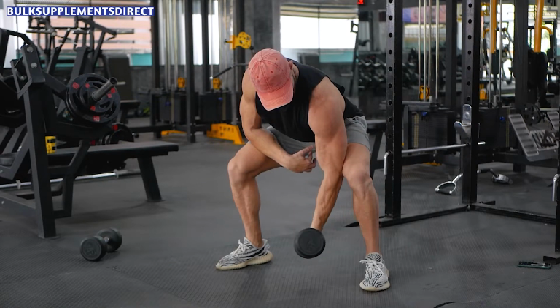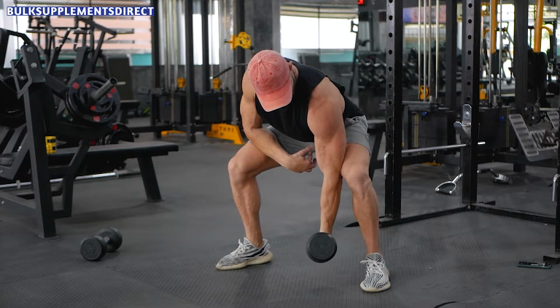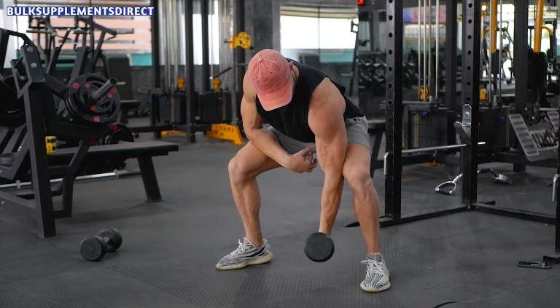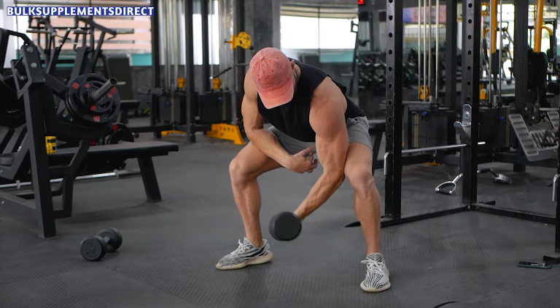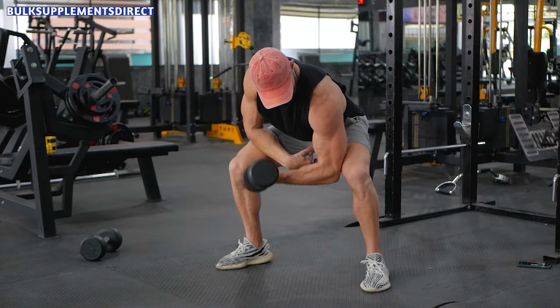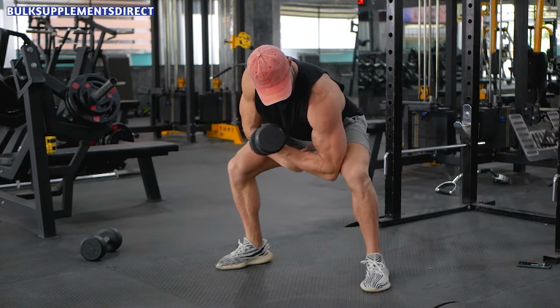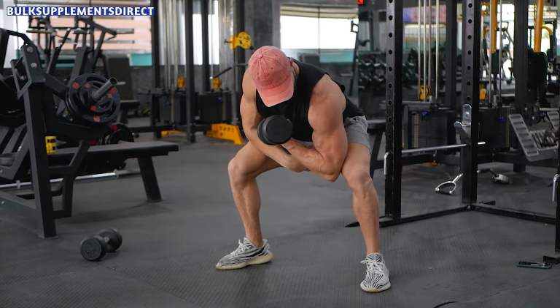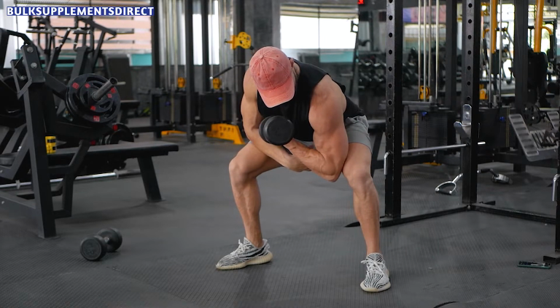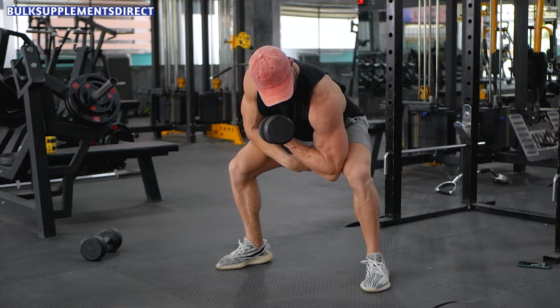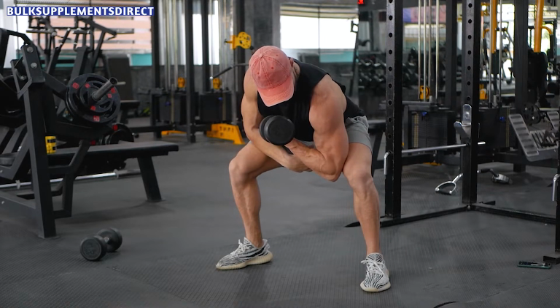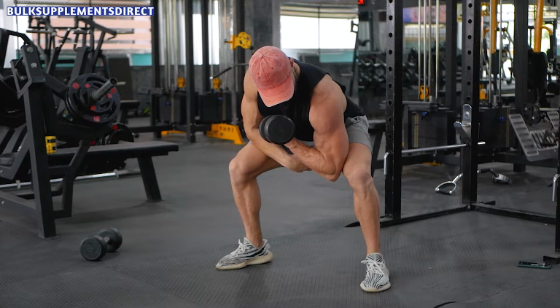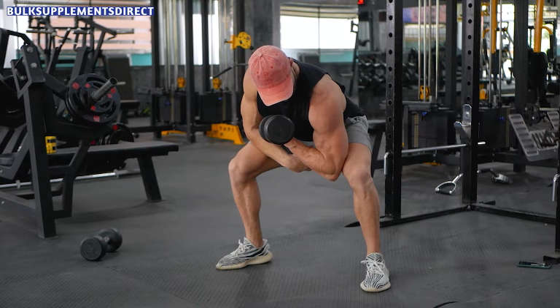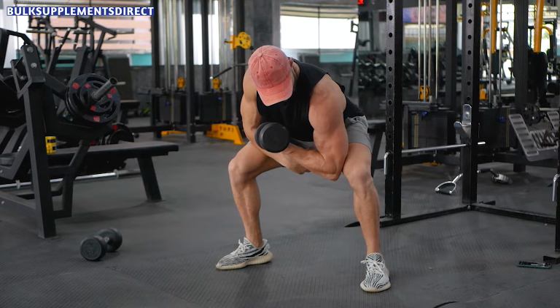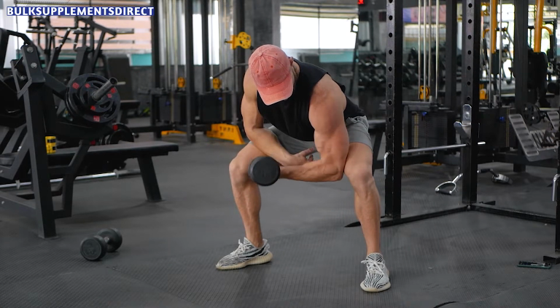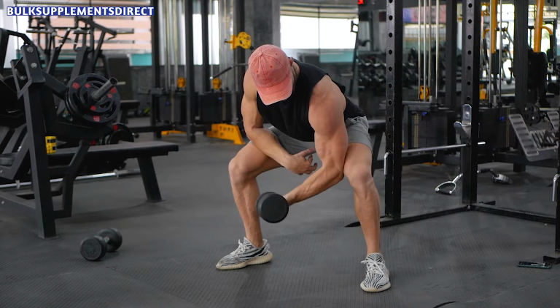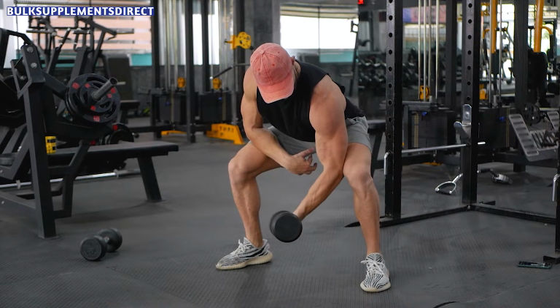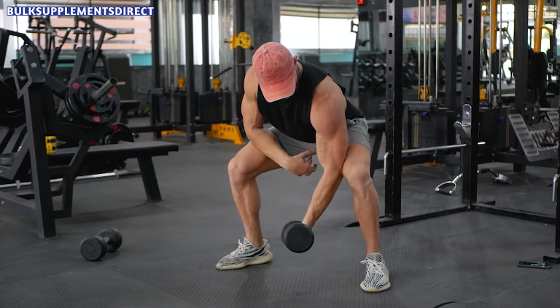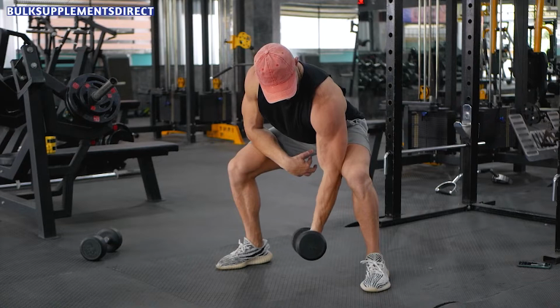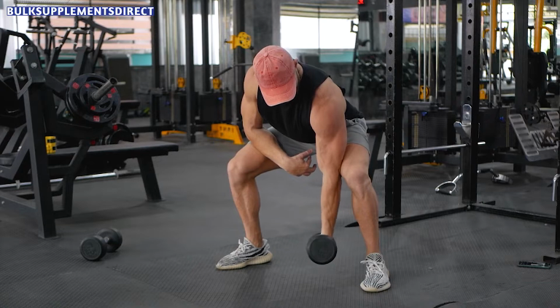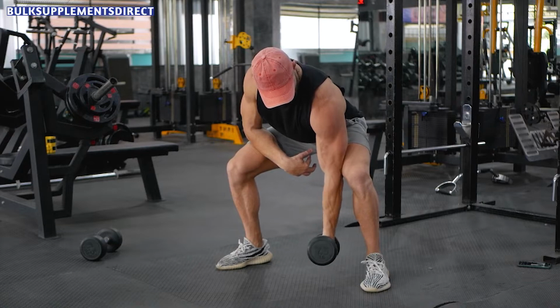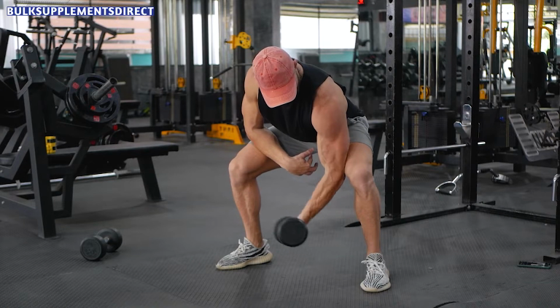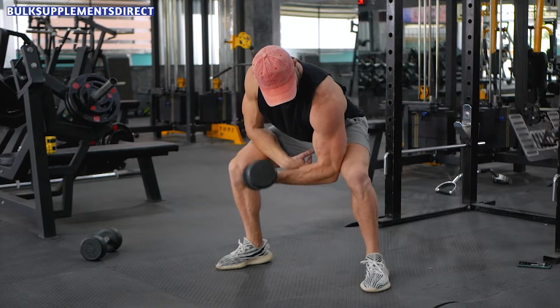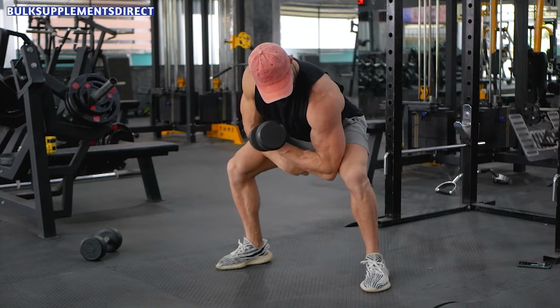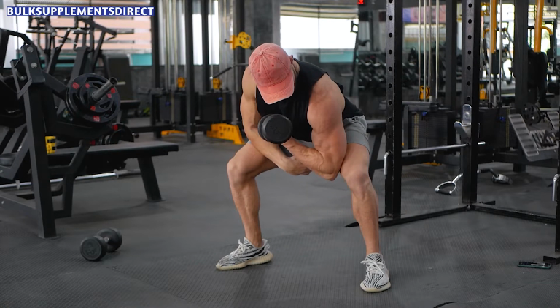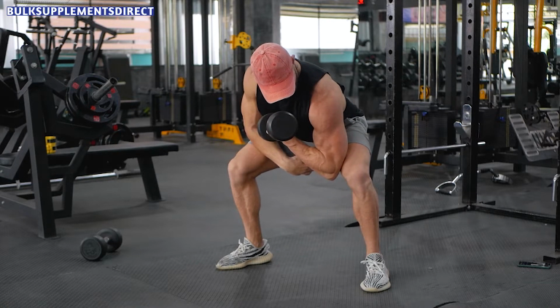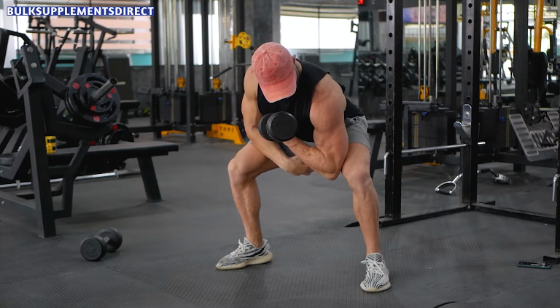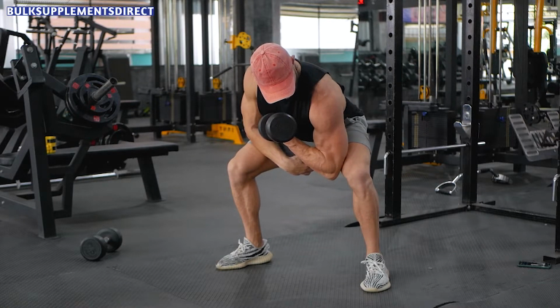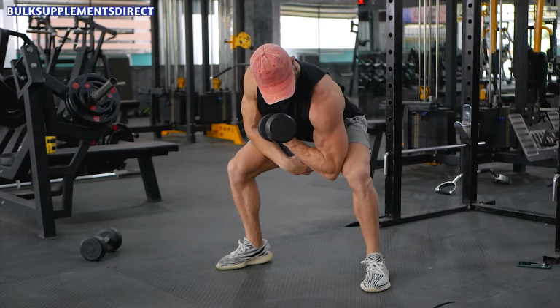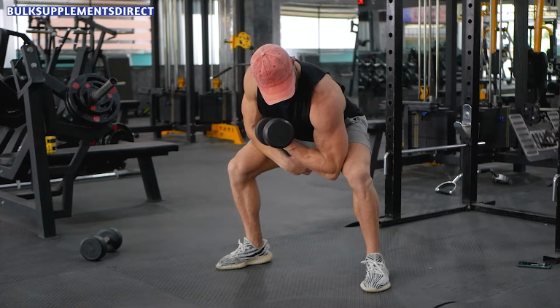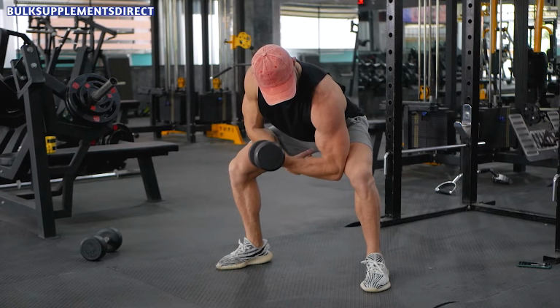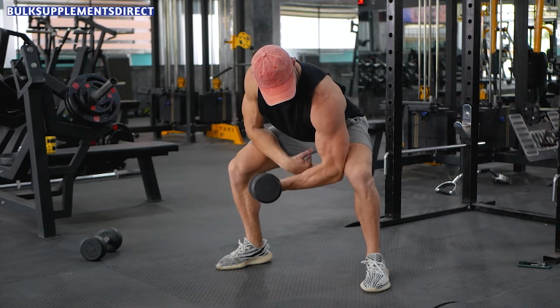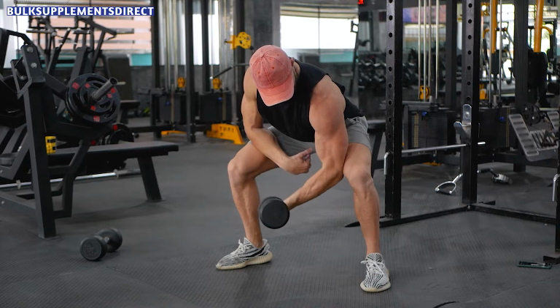Slightly bend over in a crouched position, or you can also sit on a bench. Then place your elbow next to your knee on your thigh.